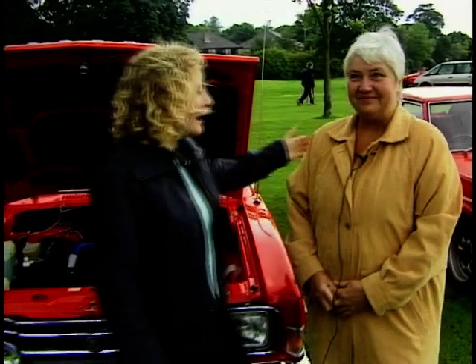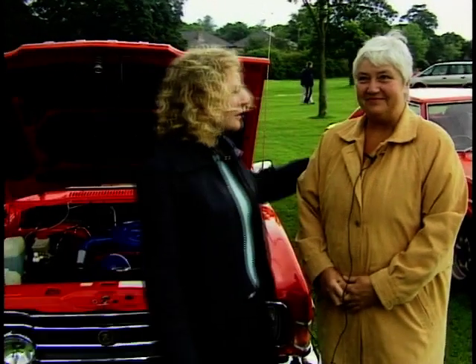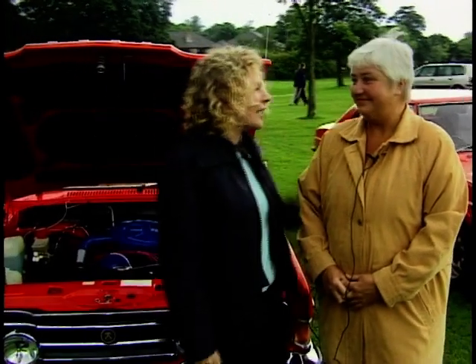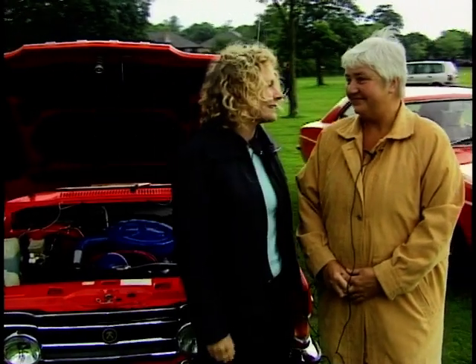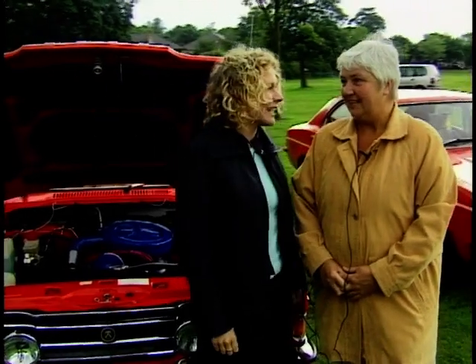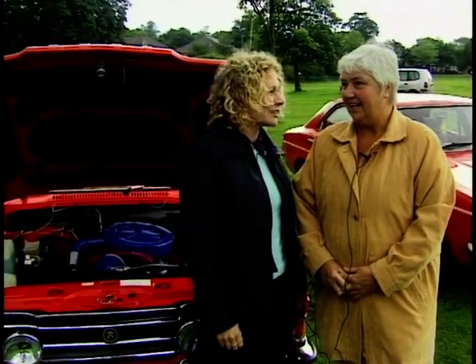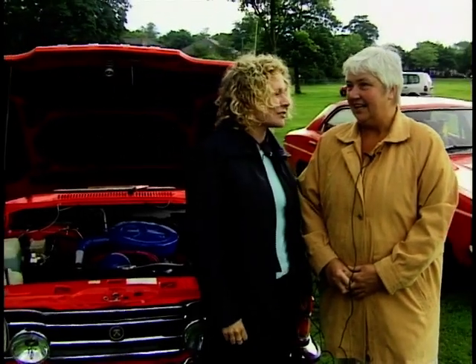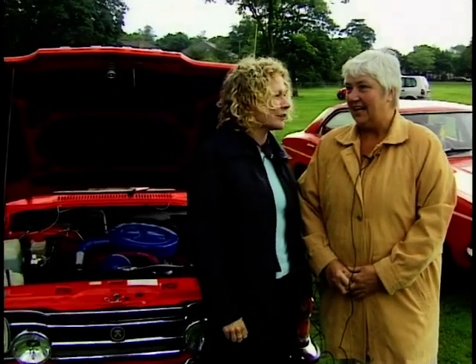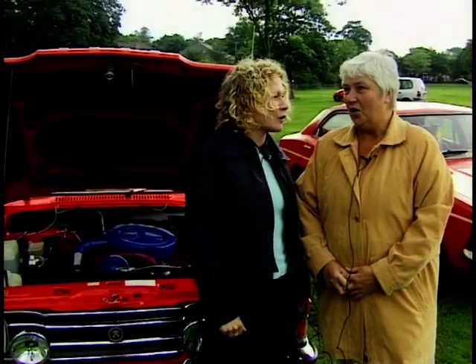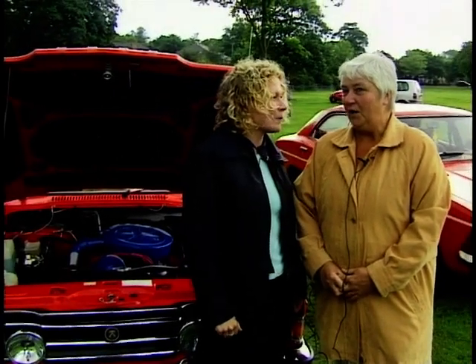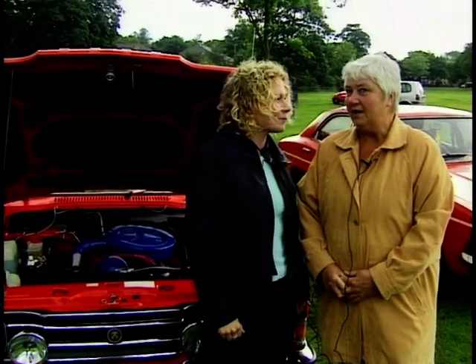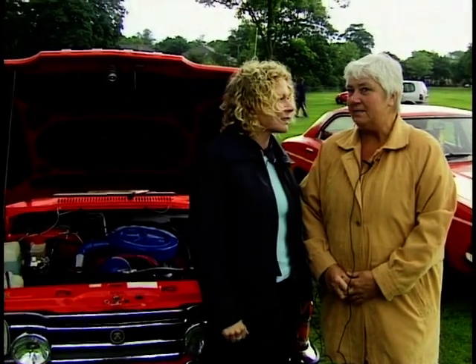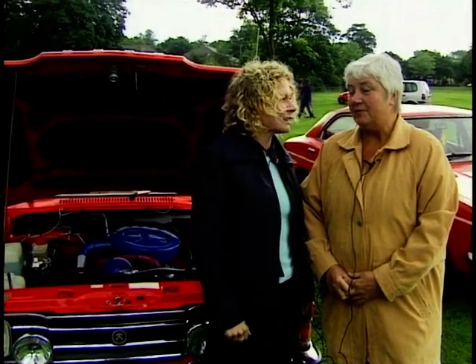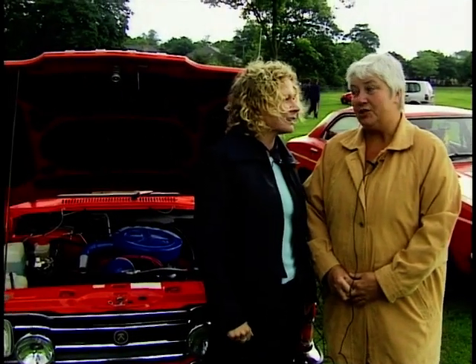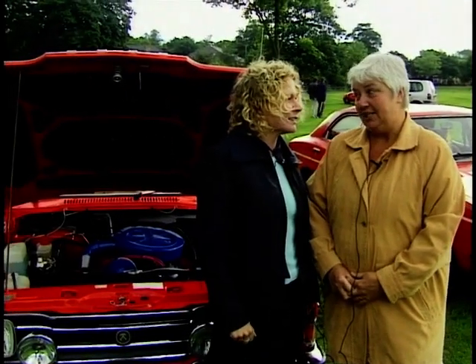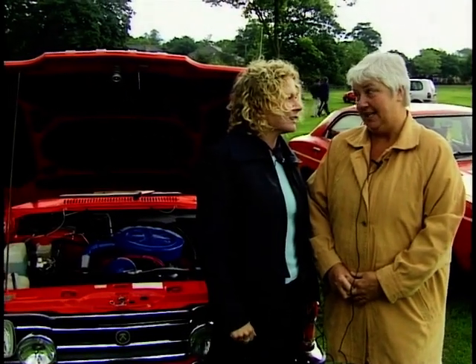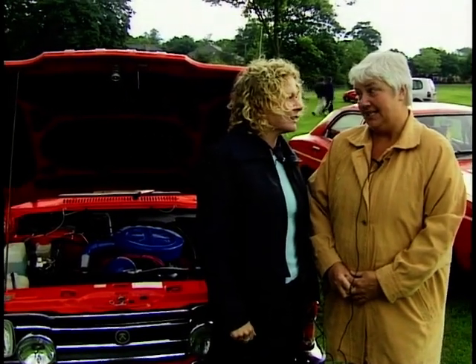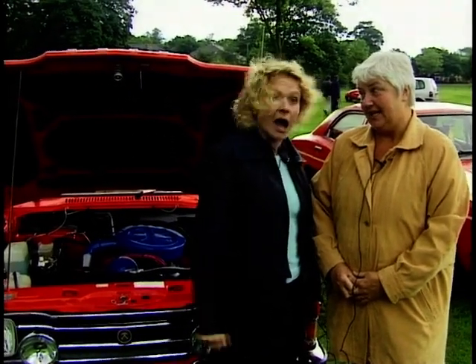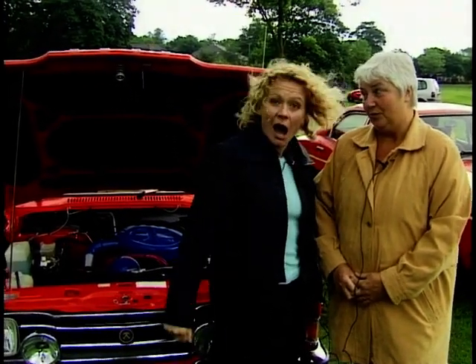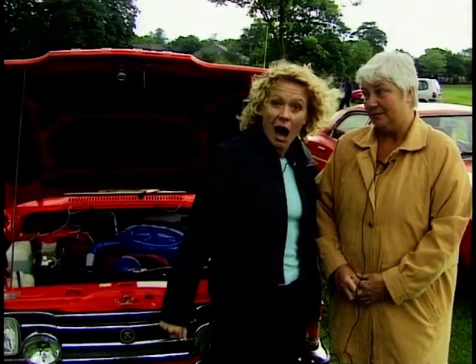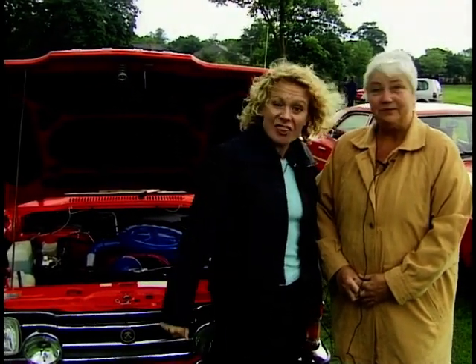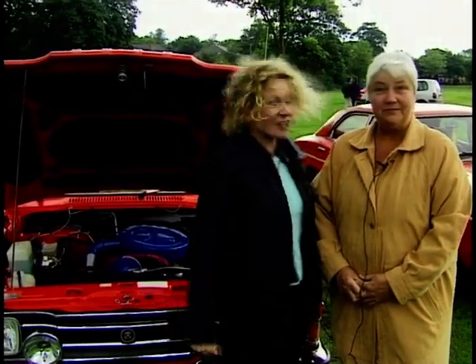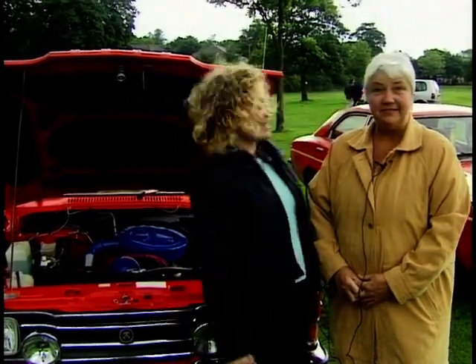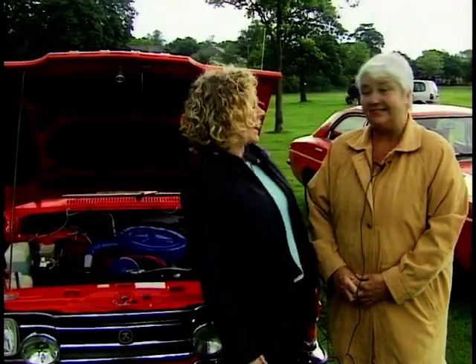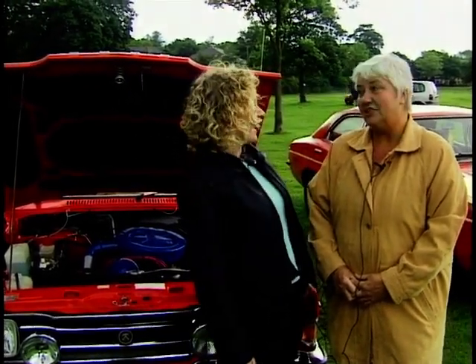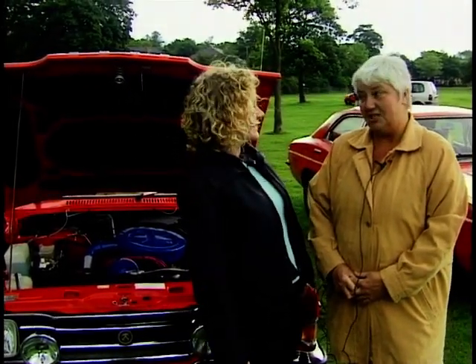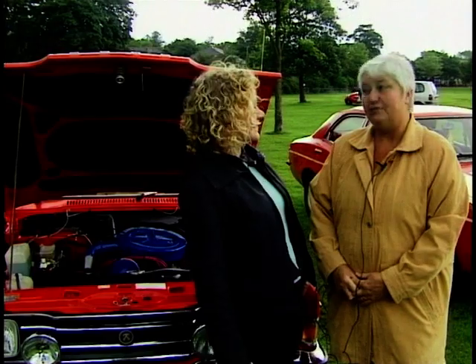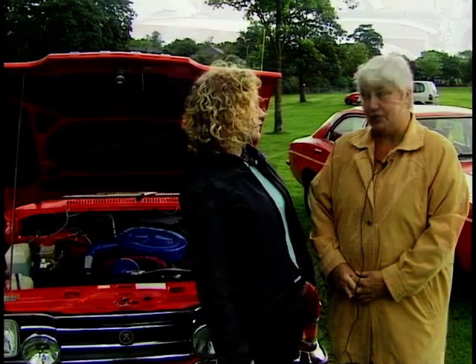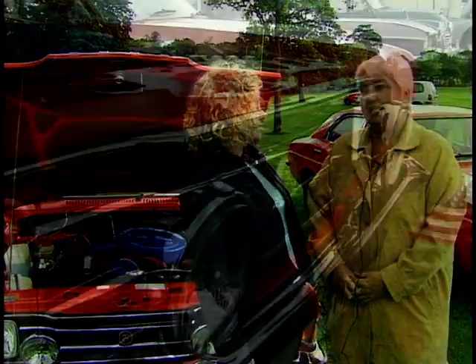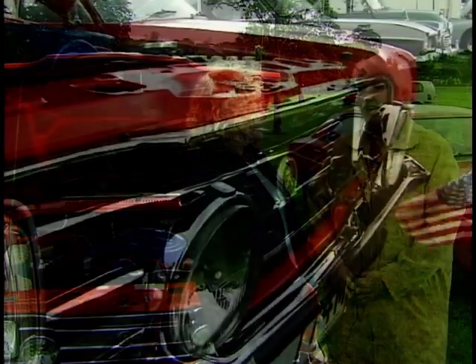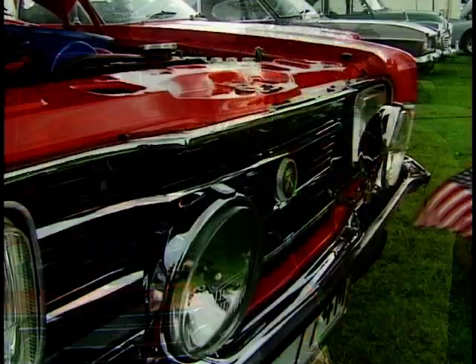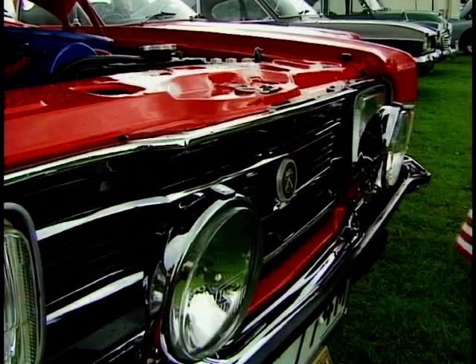How long have you had the Cortina? We've had it about 13, 14 years now.